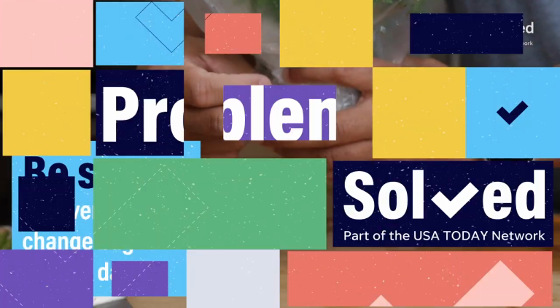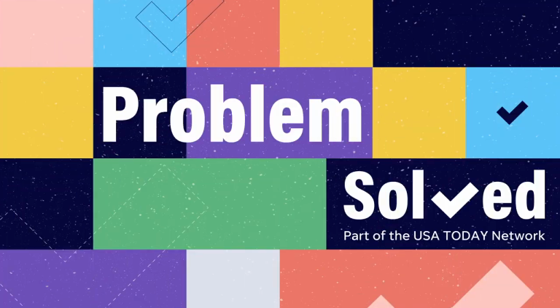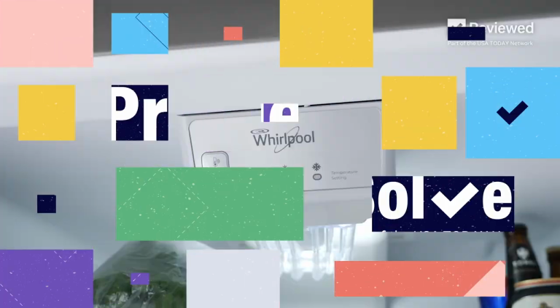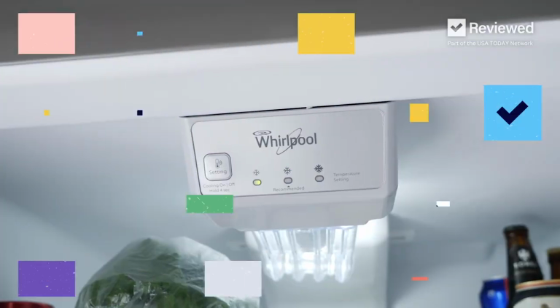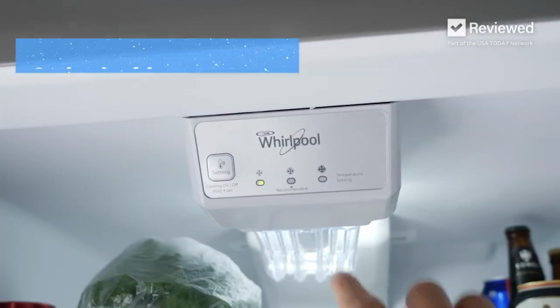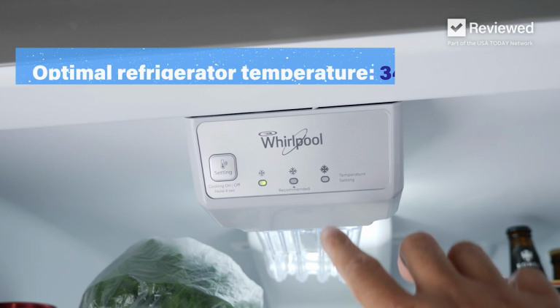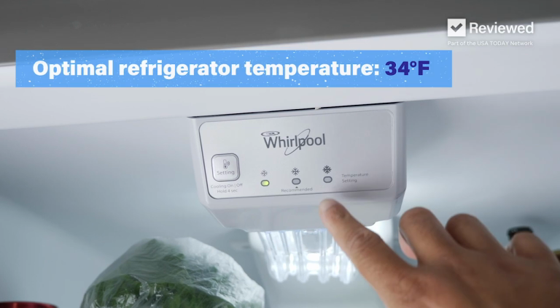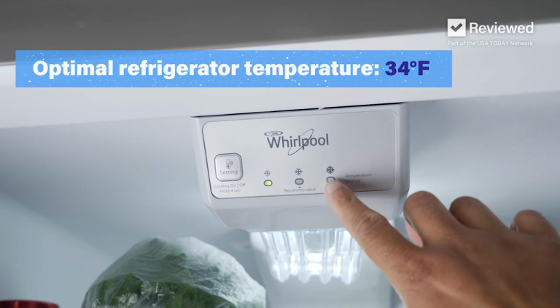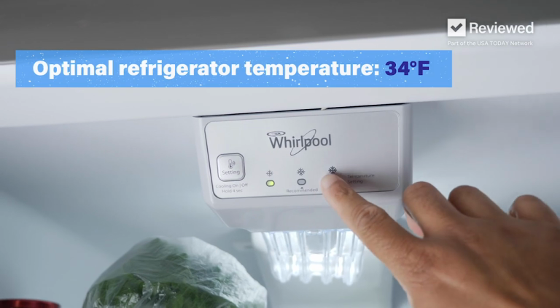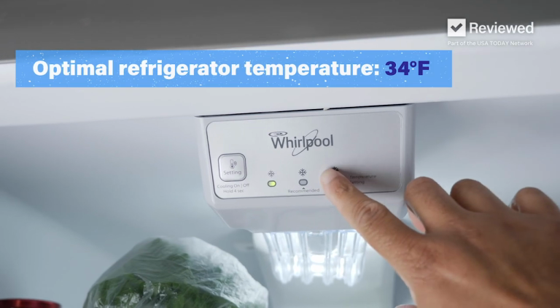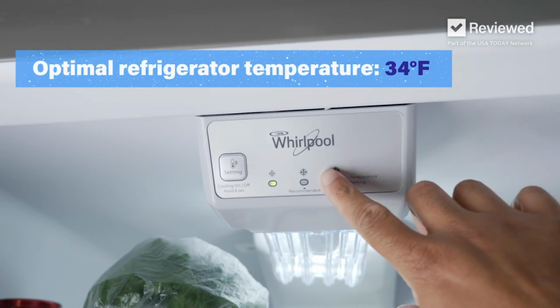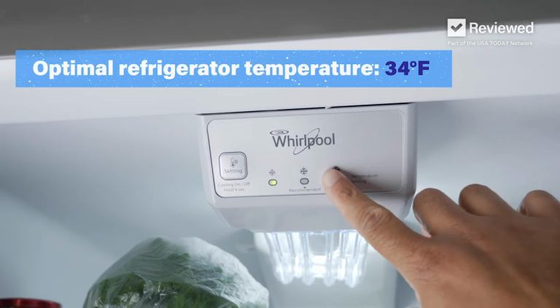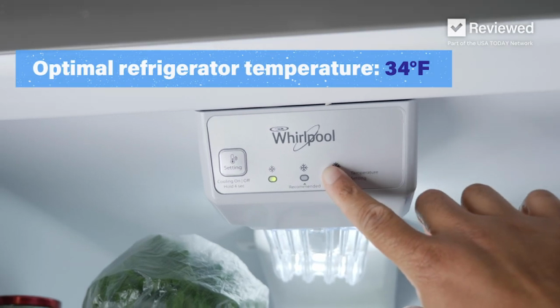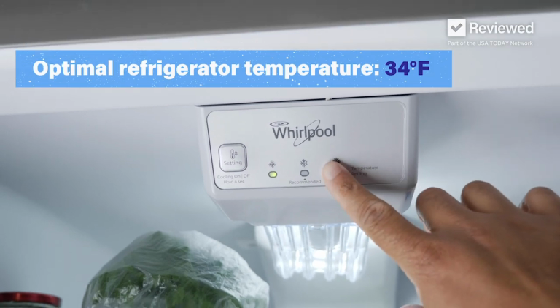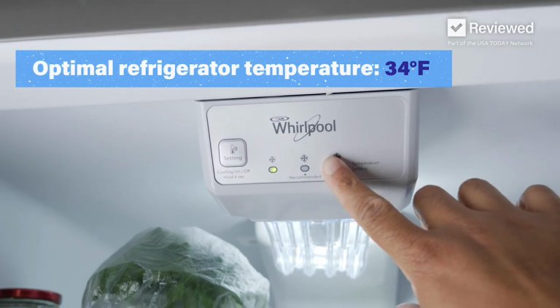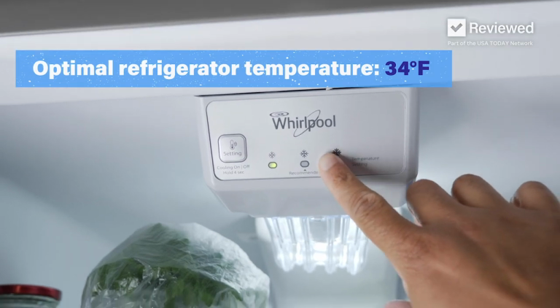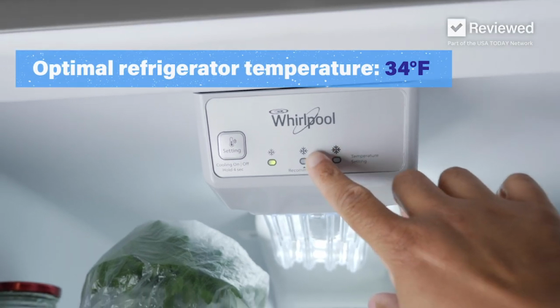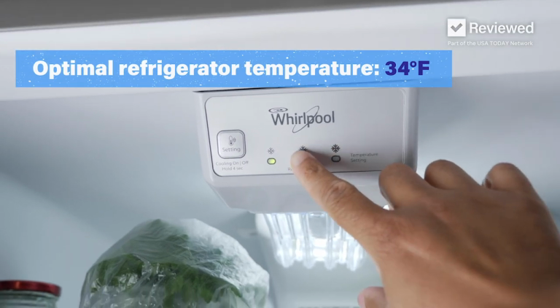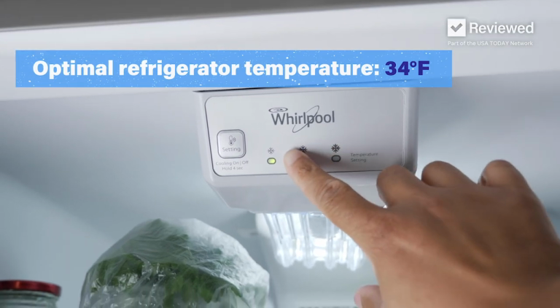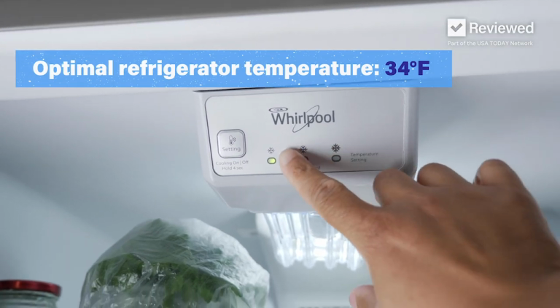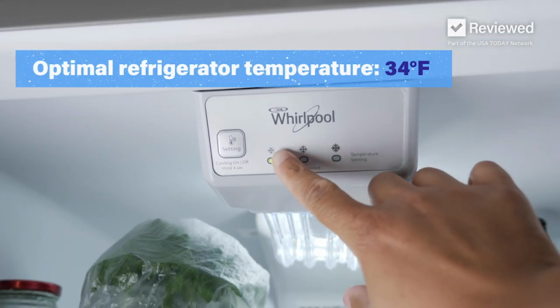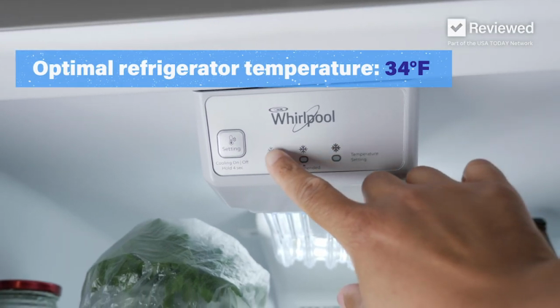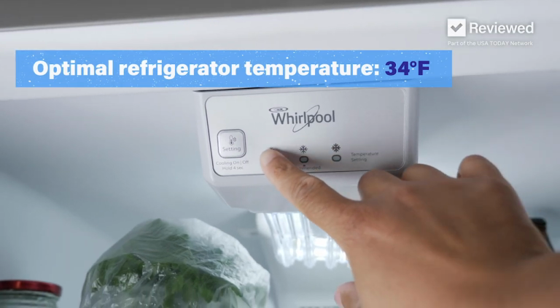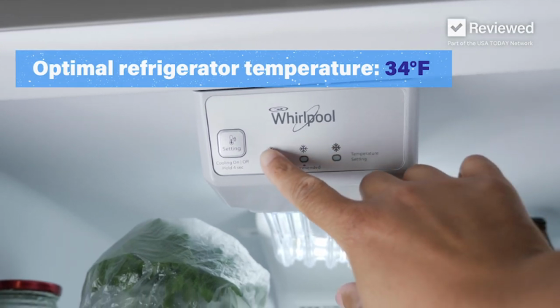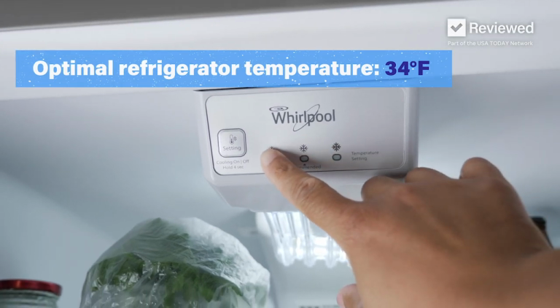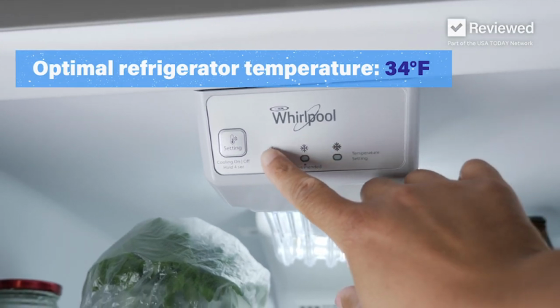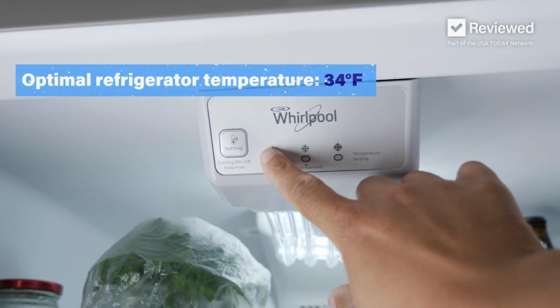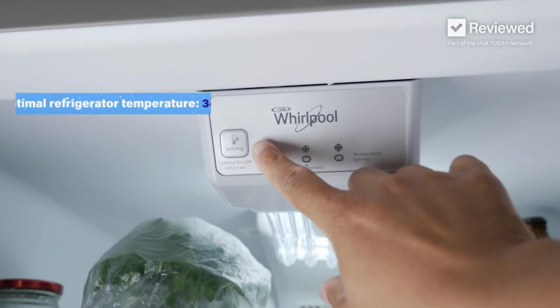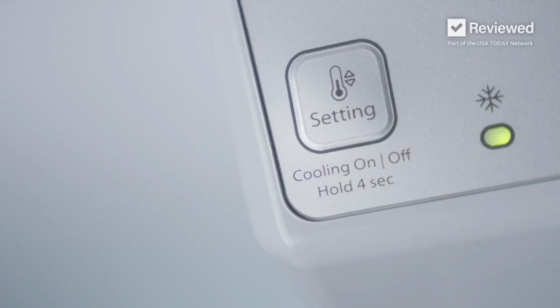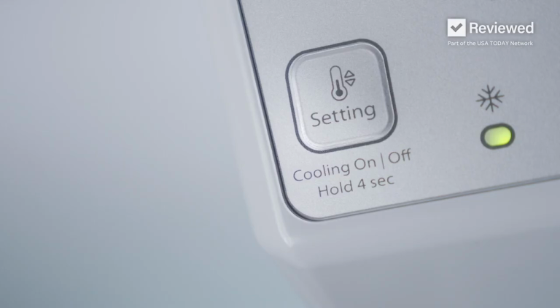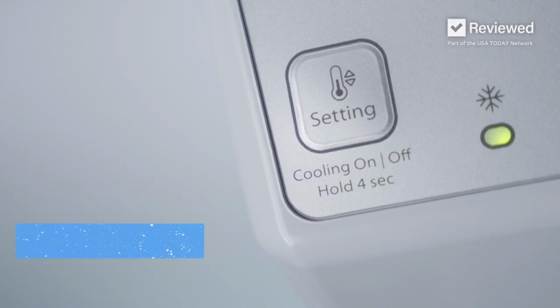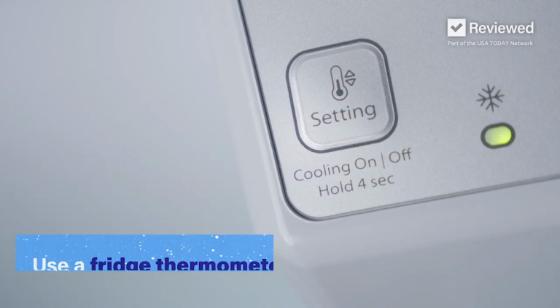Change the water every few days. Keep your fridge at the right temperature — the minimum temperature in your fridge should be about 34 degrees Fahrenheit.